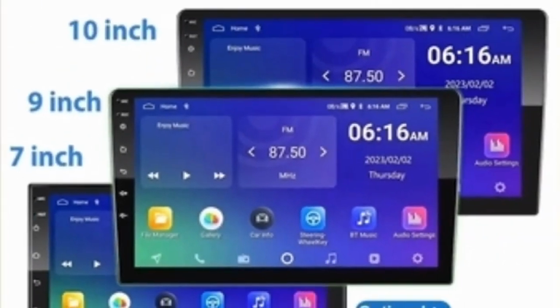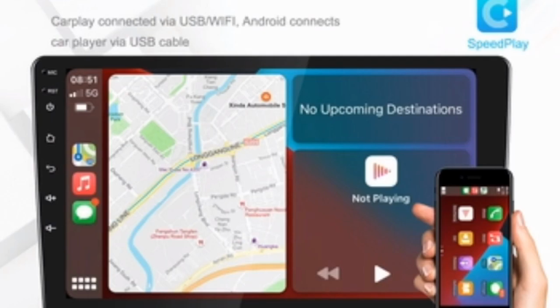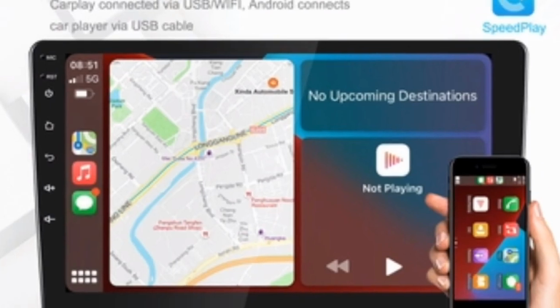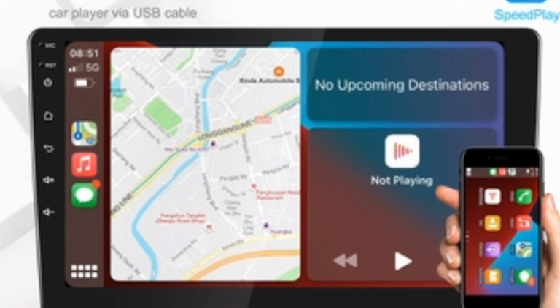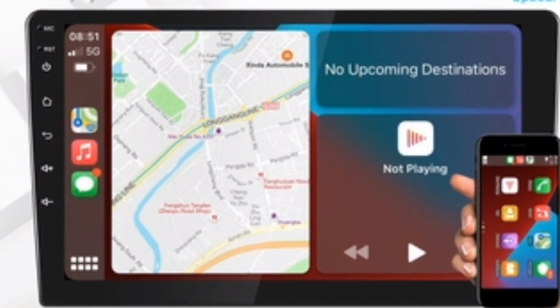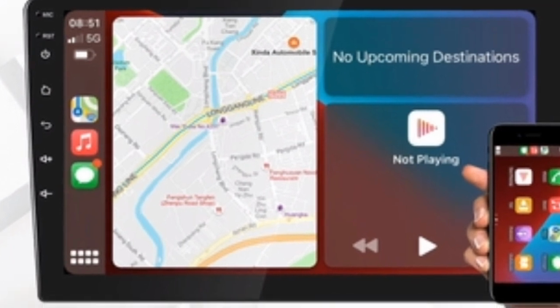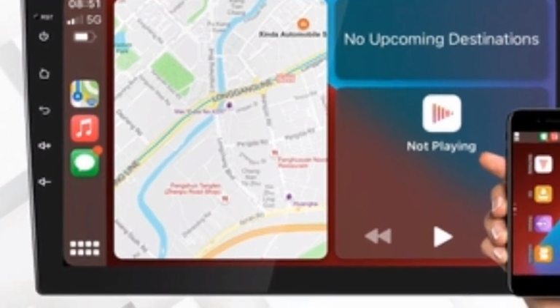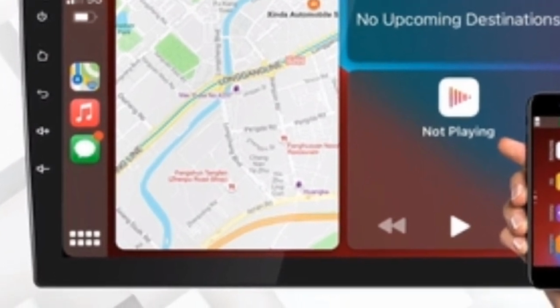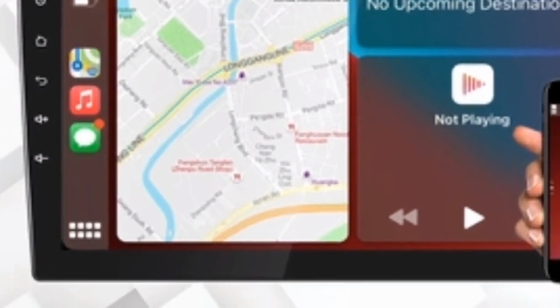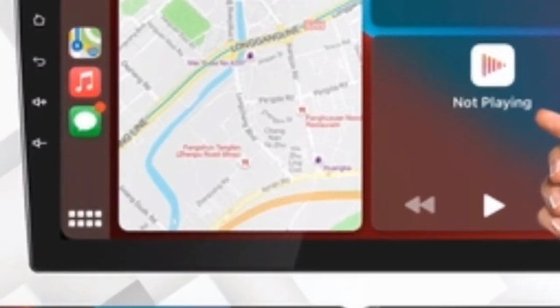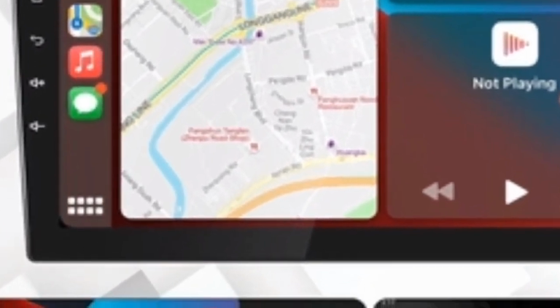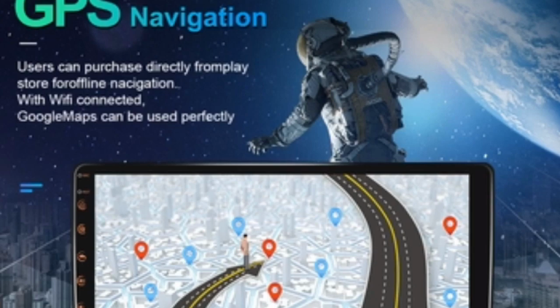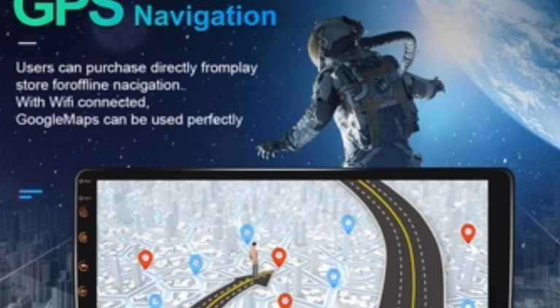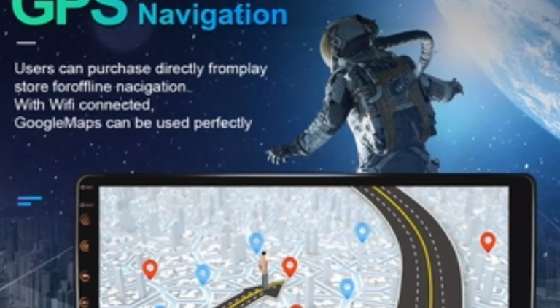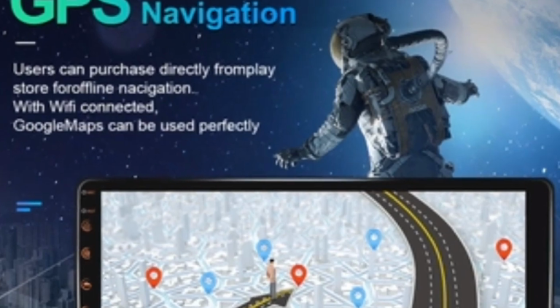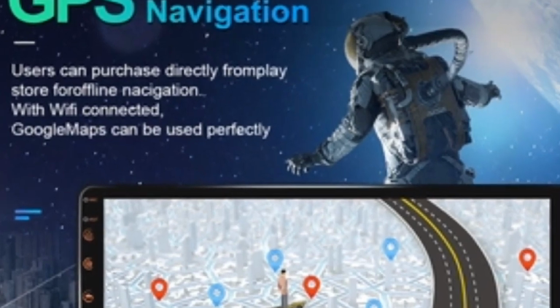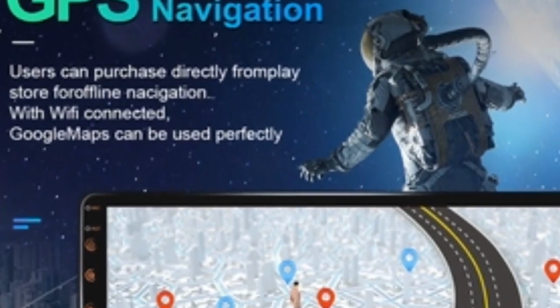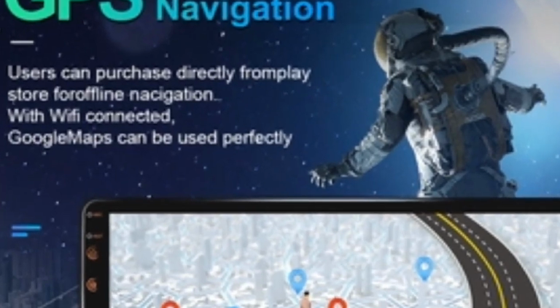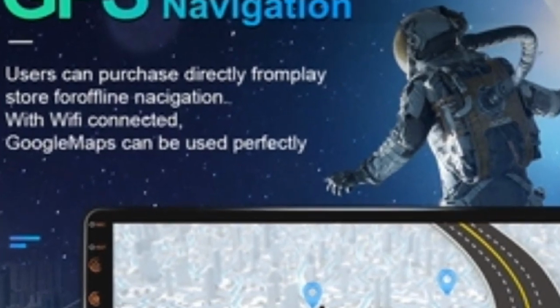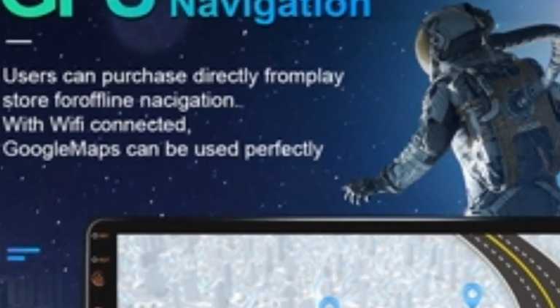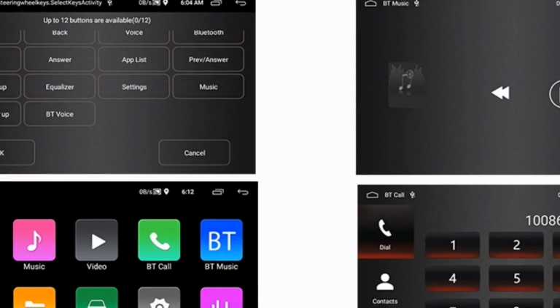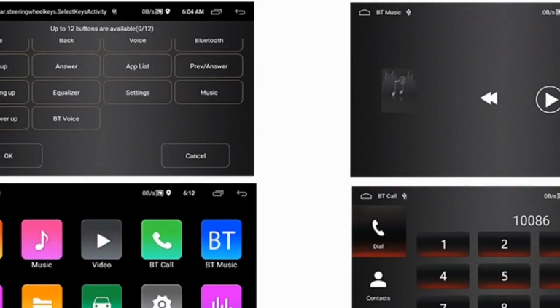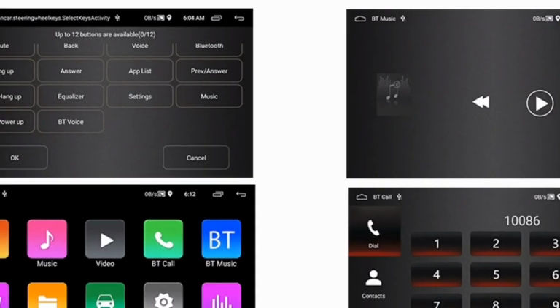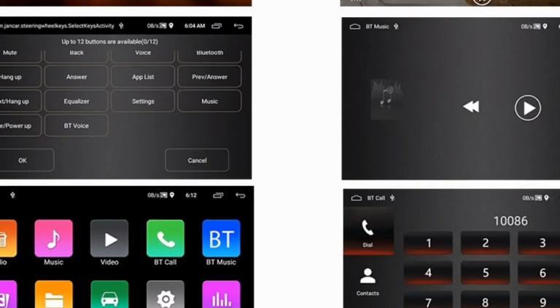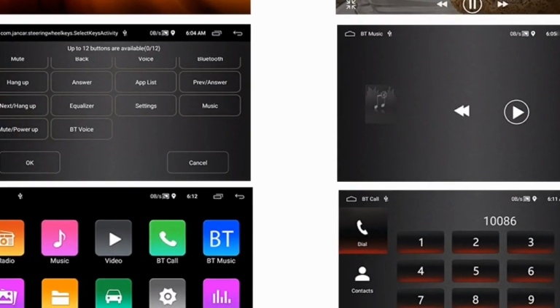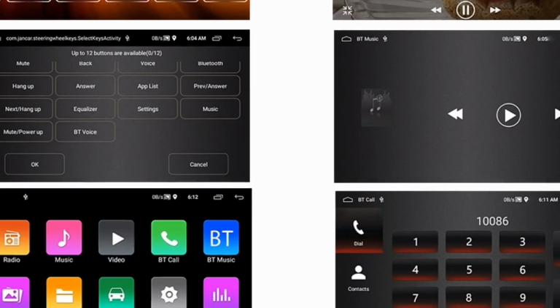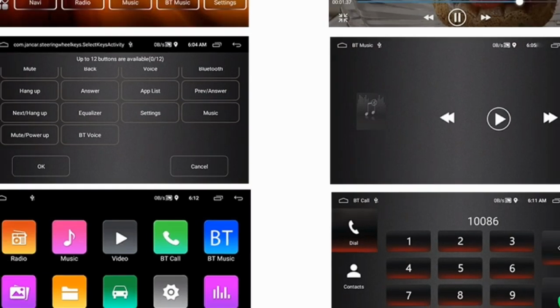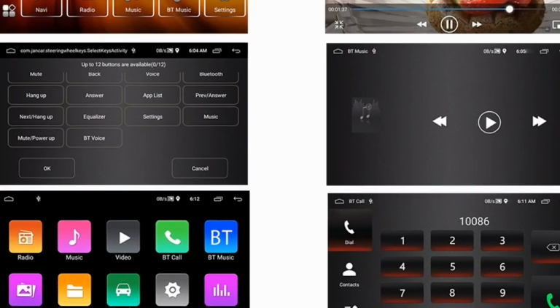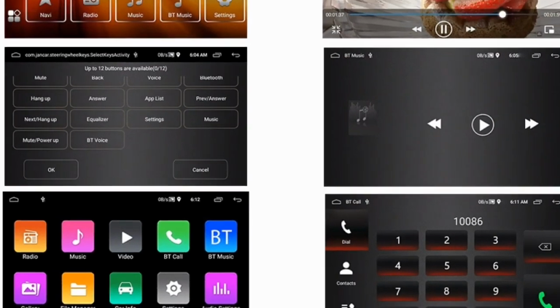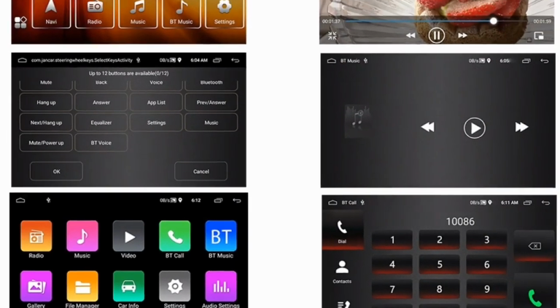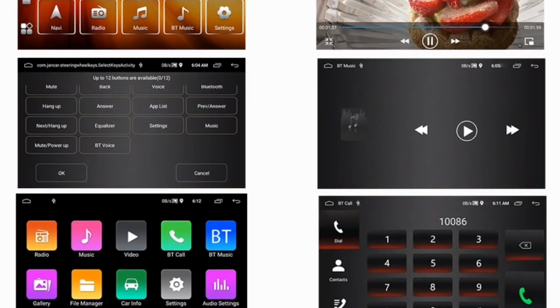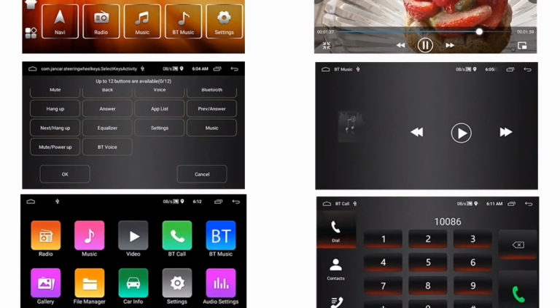Pros: clear and bright screen, excellent sound quality, built-in GPS, easy to install. Cons: none.